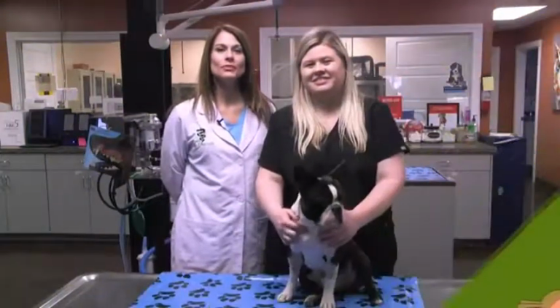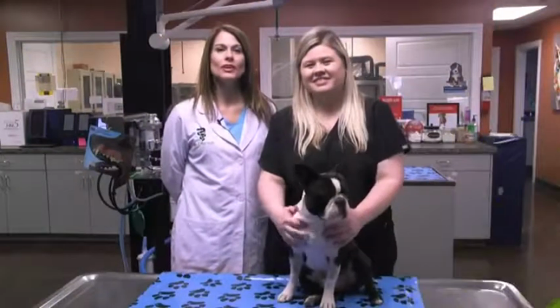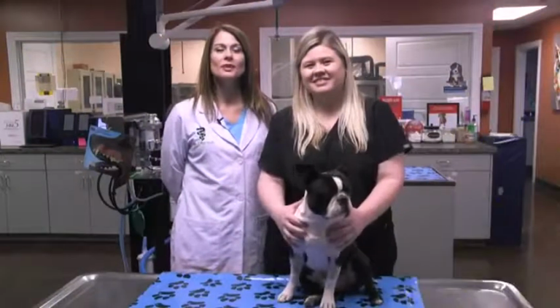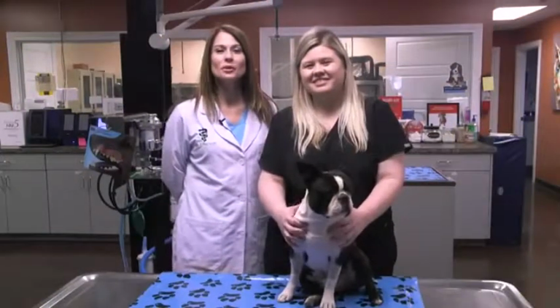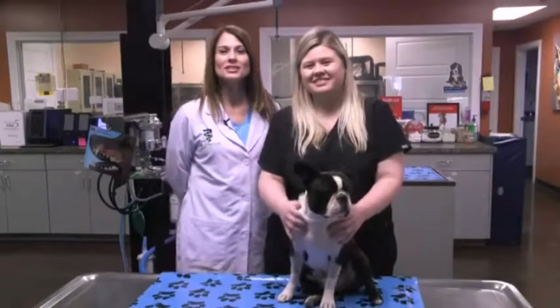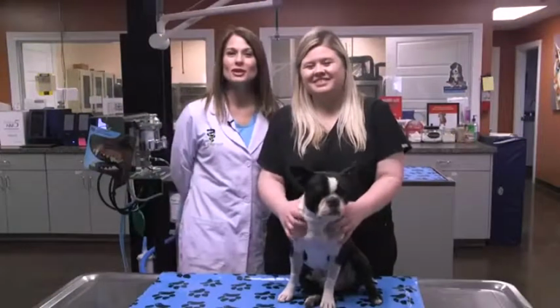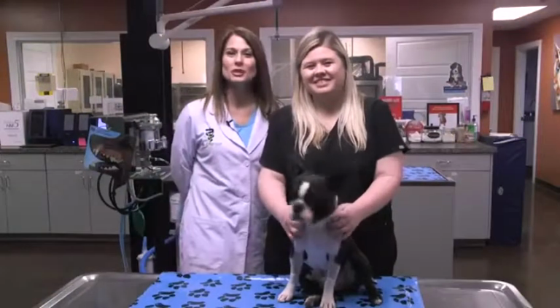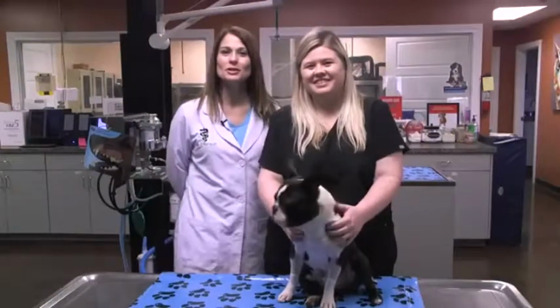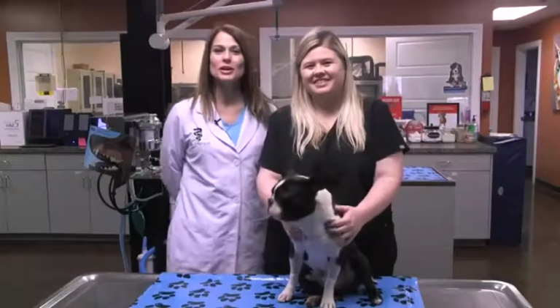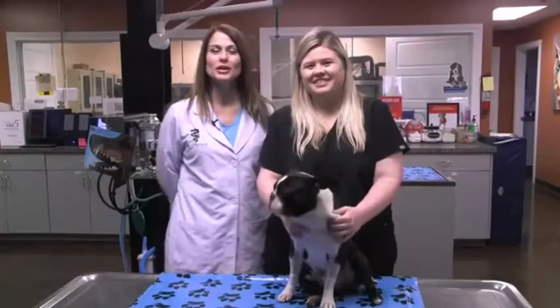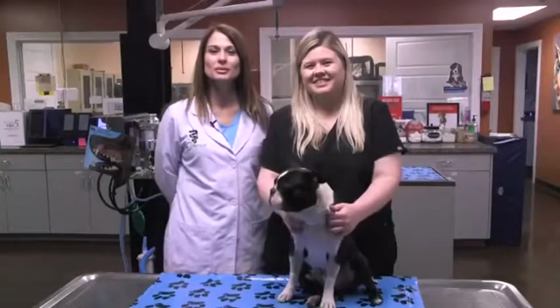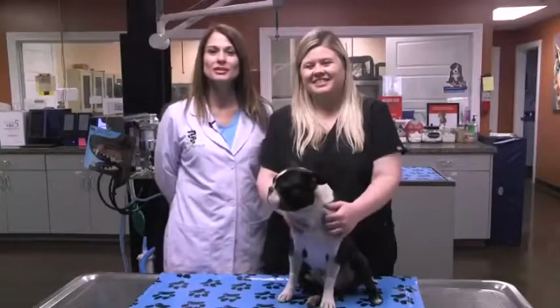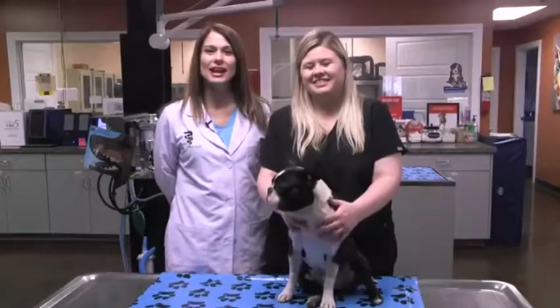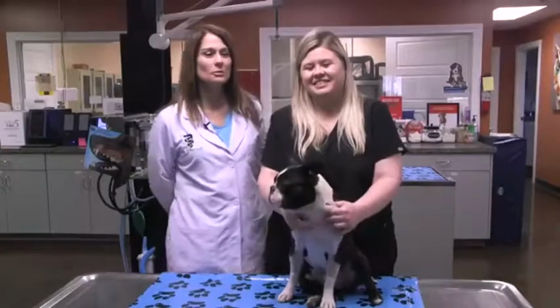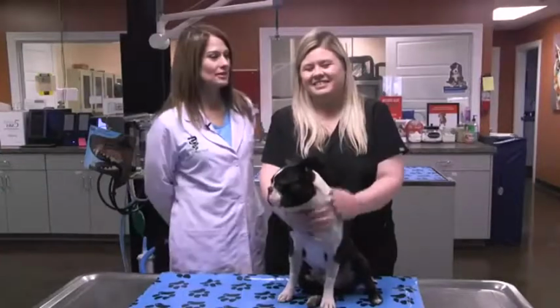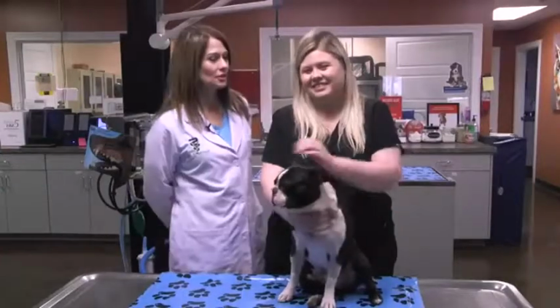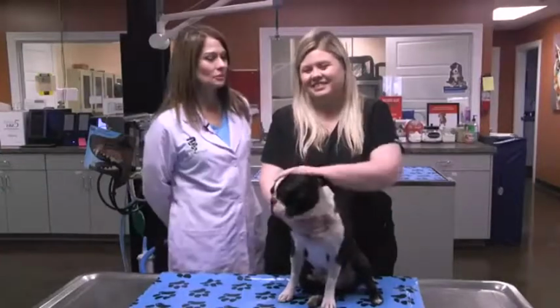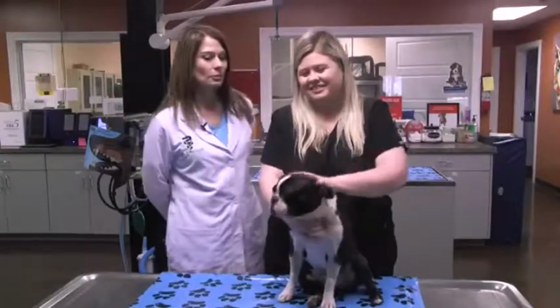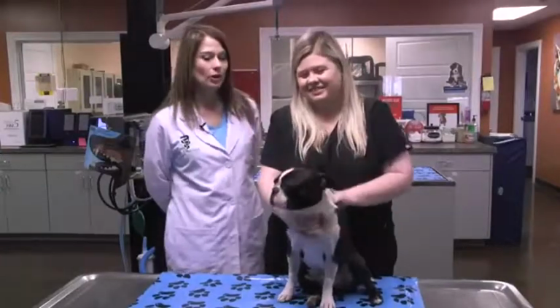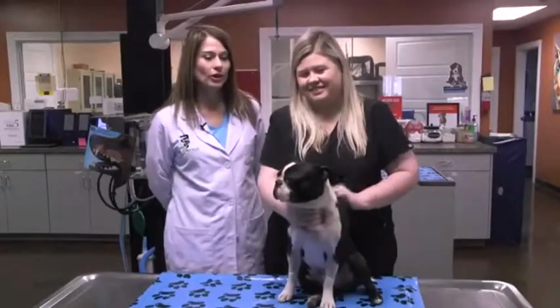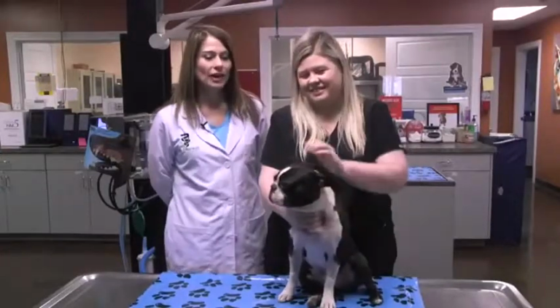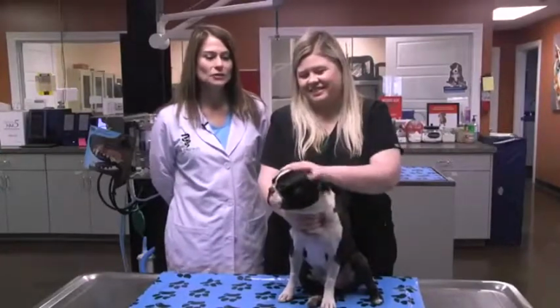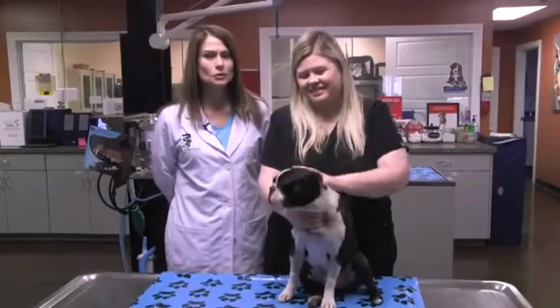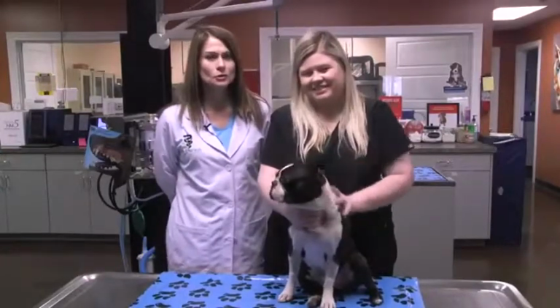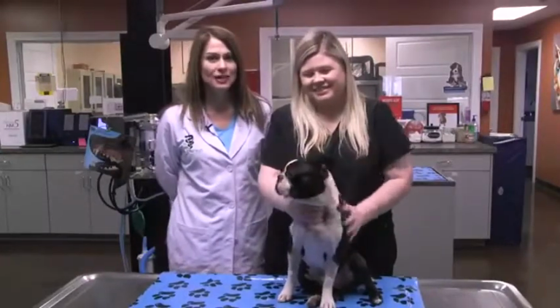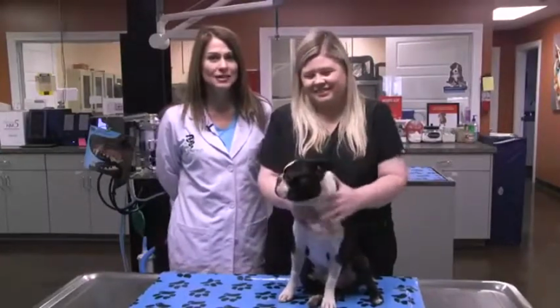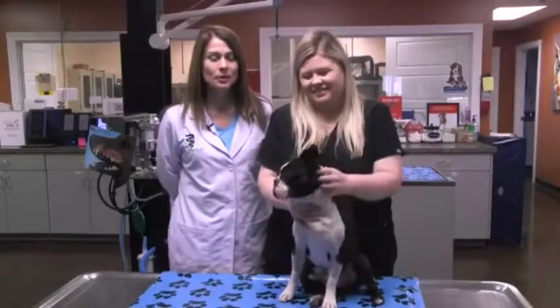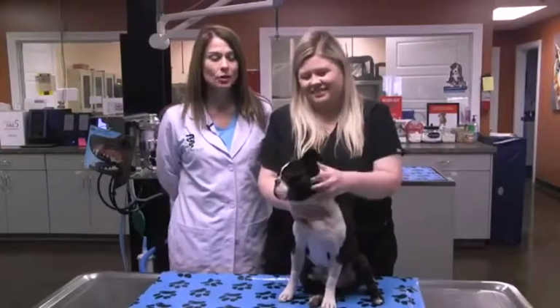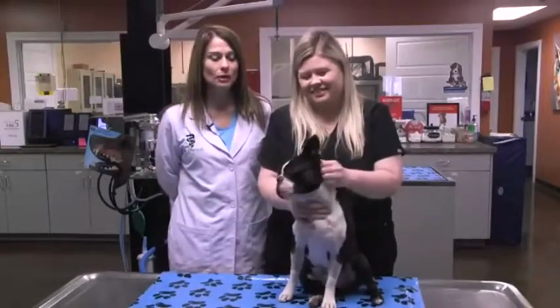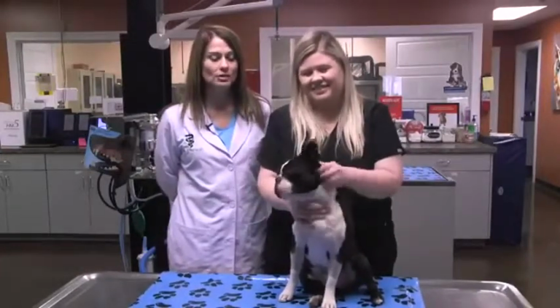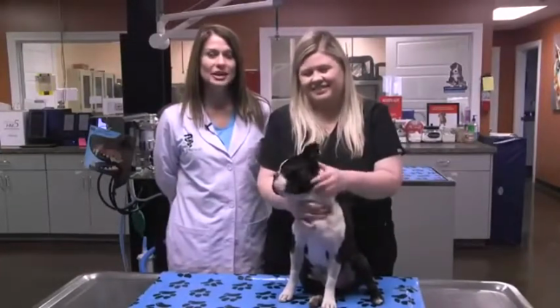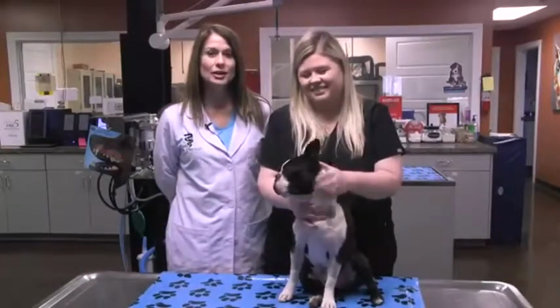Good morning Sunrisers. I'm Dr. Karen Emerson, and today I have my technician Mary Parker. This cute little 19-month-old Boston Terrier is Rafe.